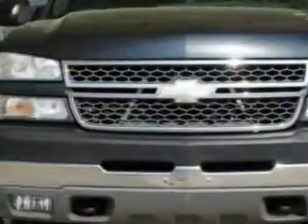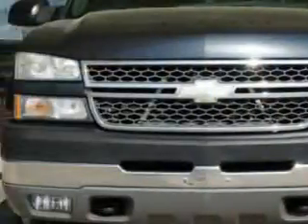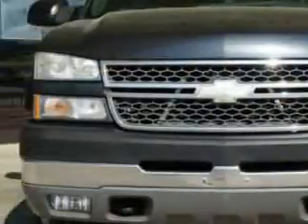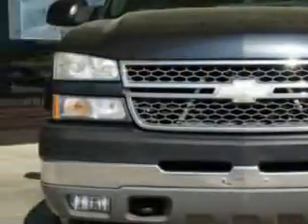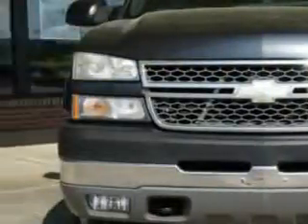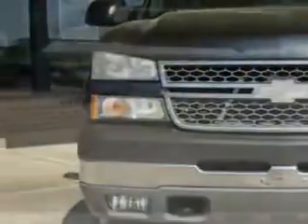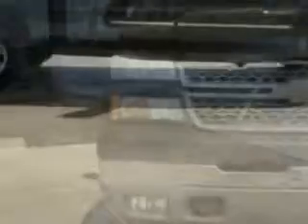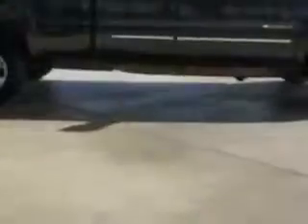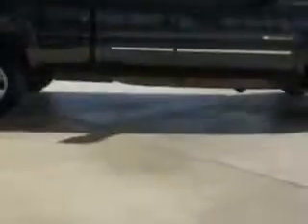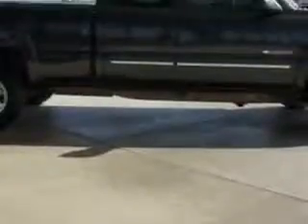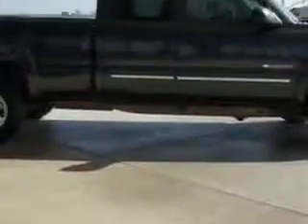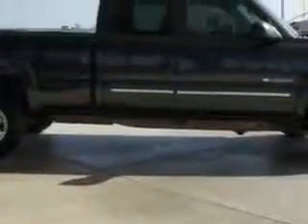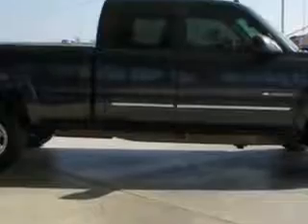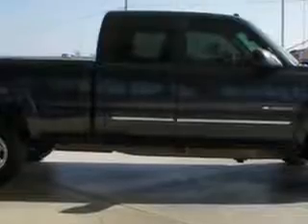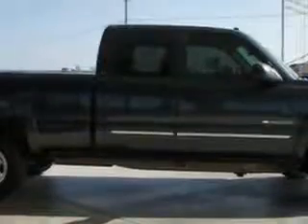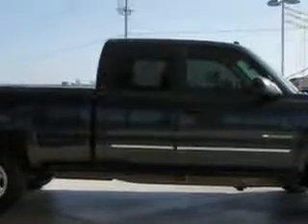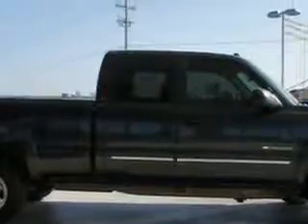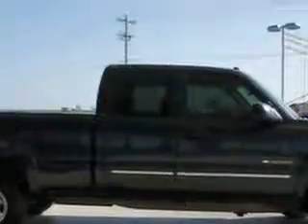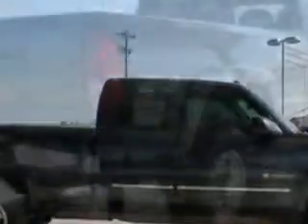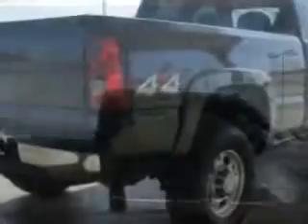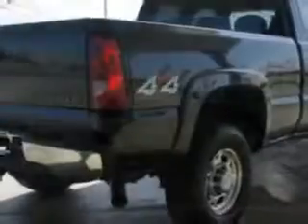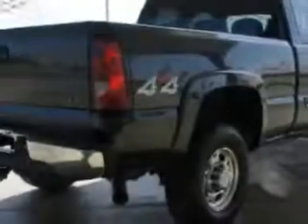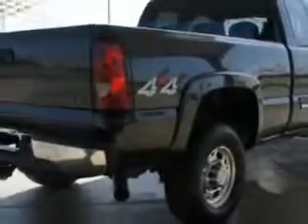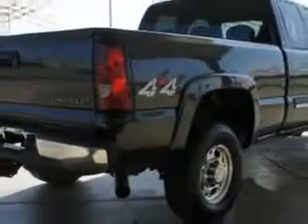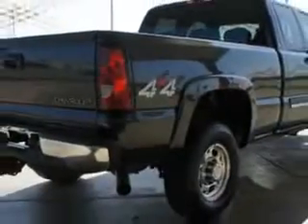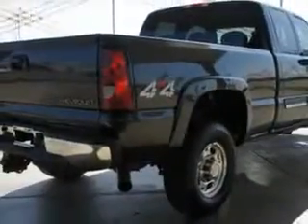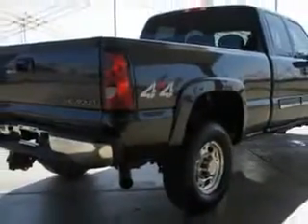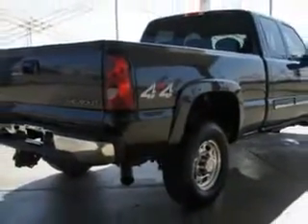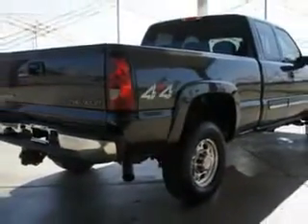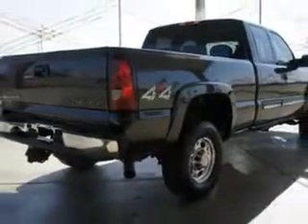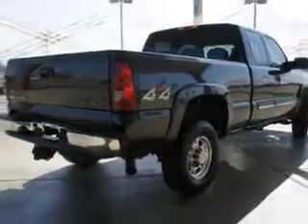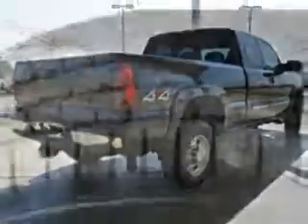Imagine driving this dark gray metallic 2005 Chevrolet Silverado 2500 HD LS, equipped with an eight-cylinder engine and automatic transmission.